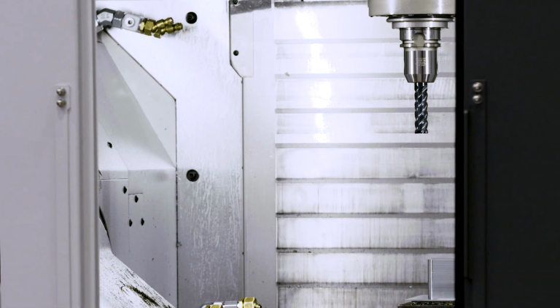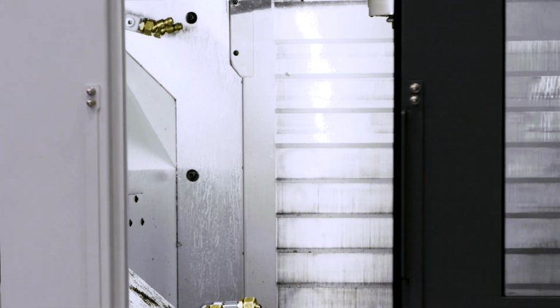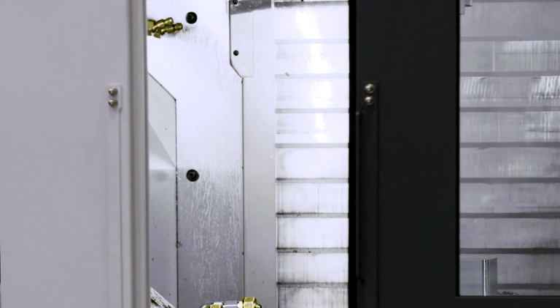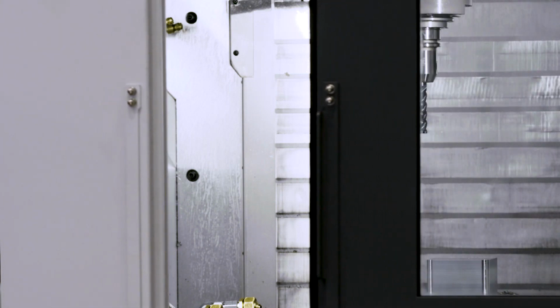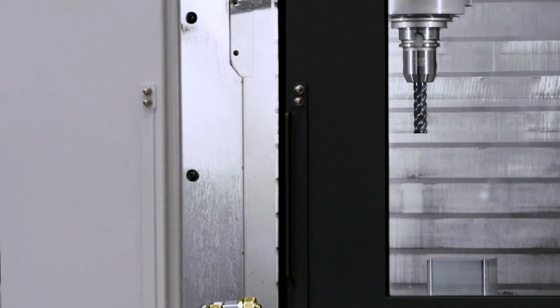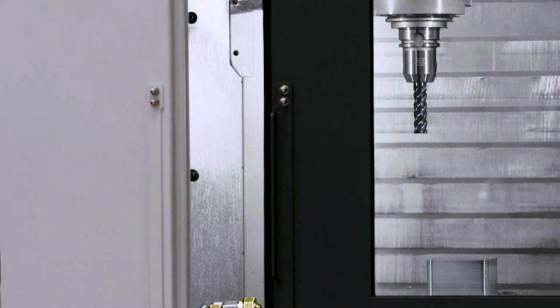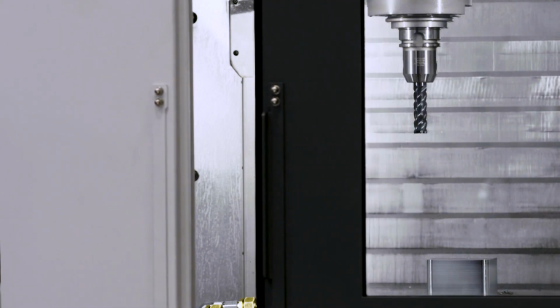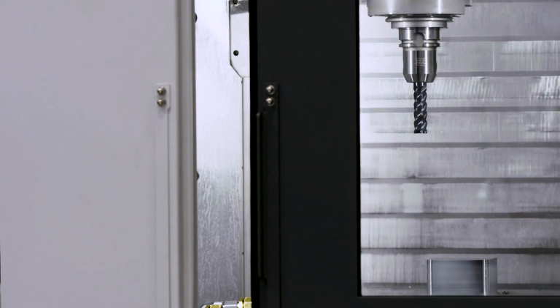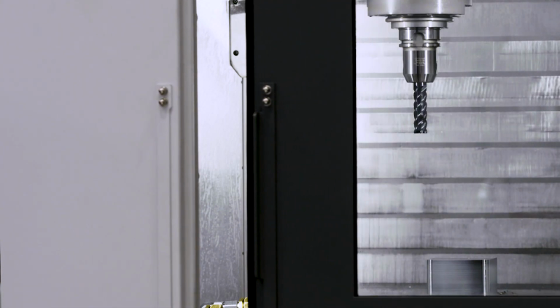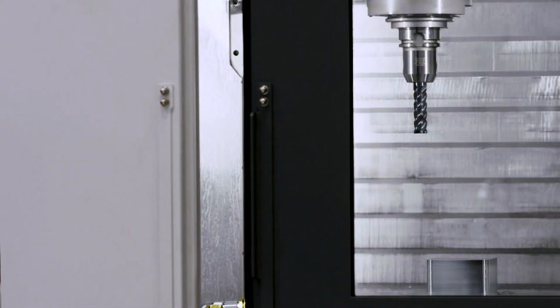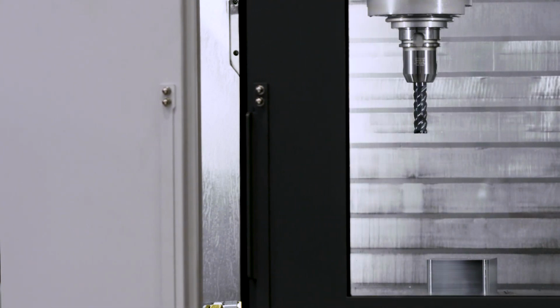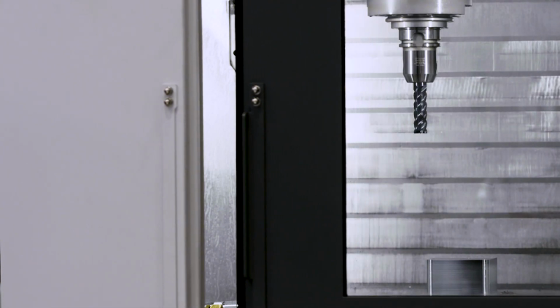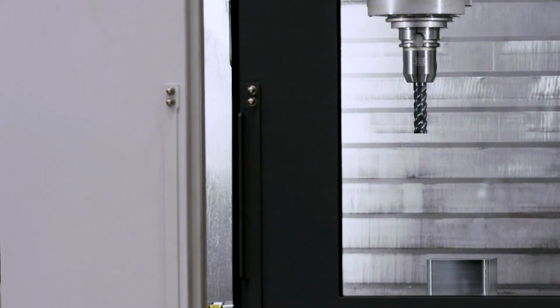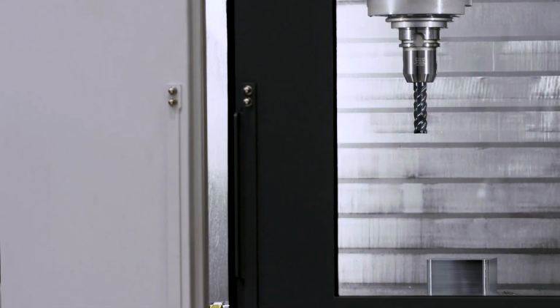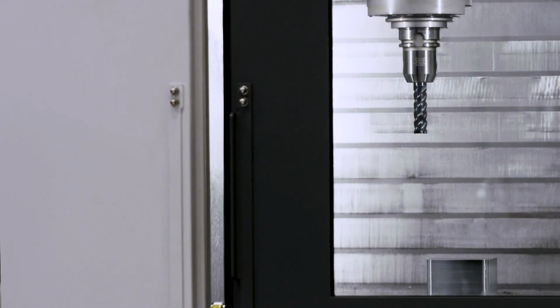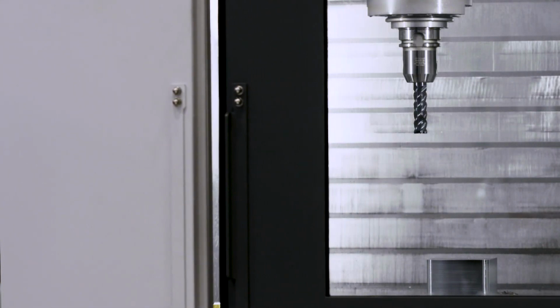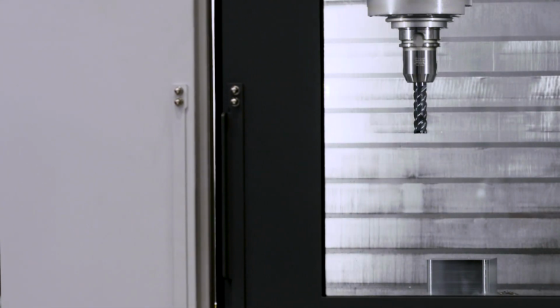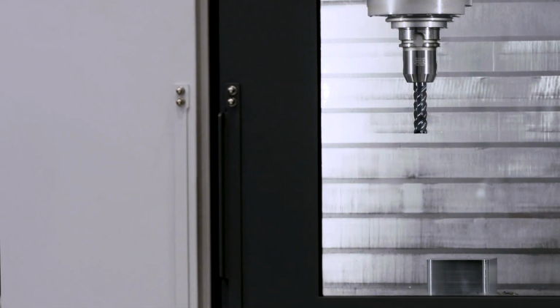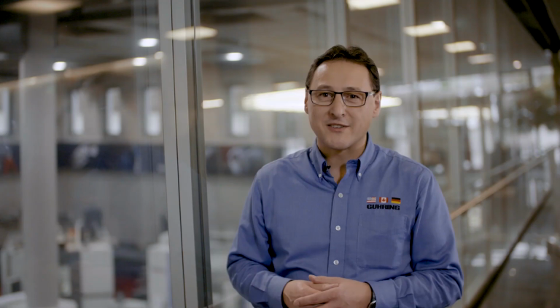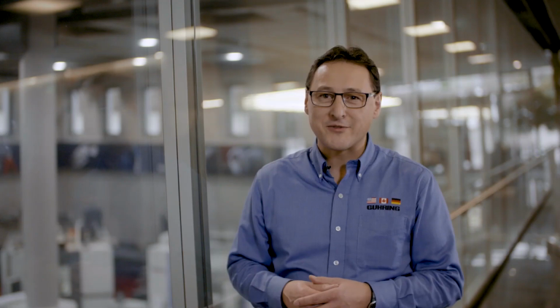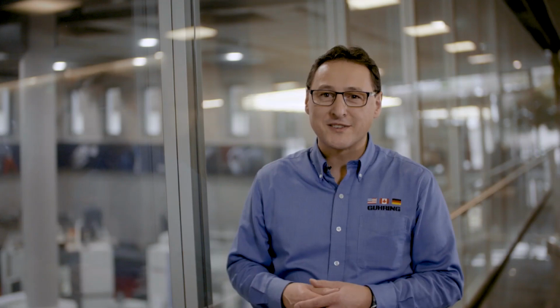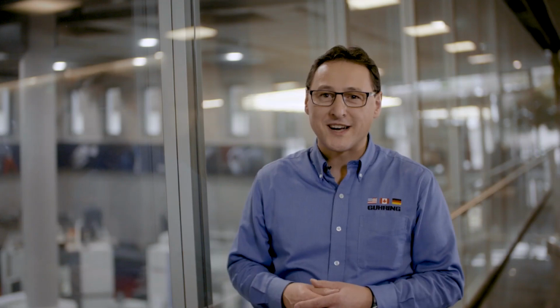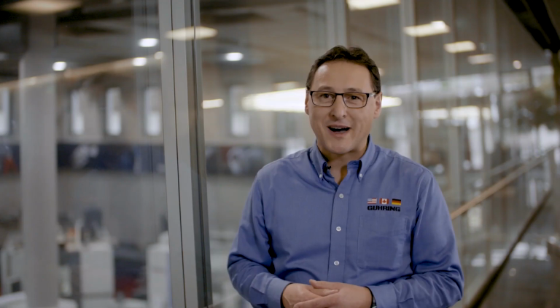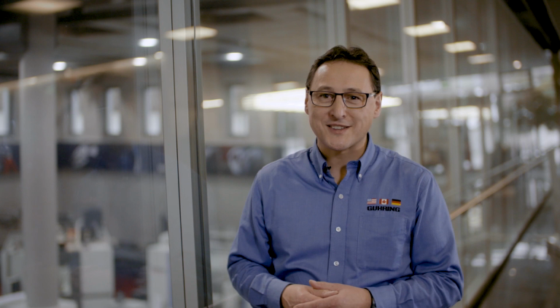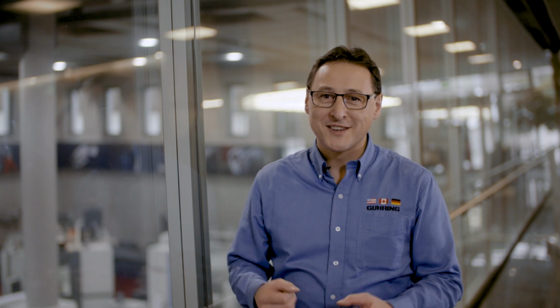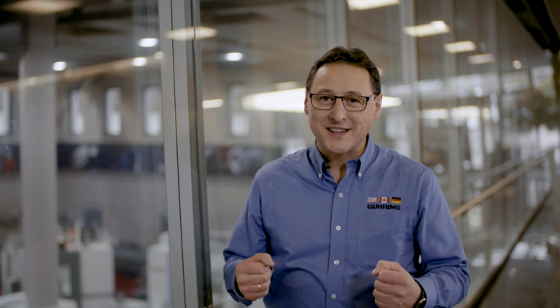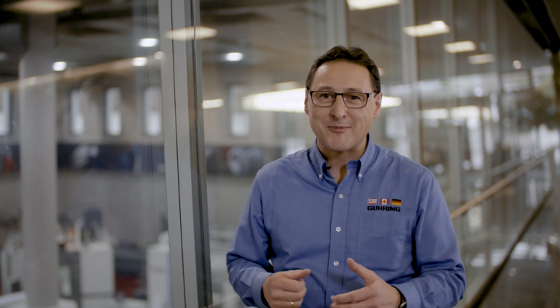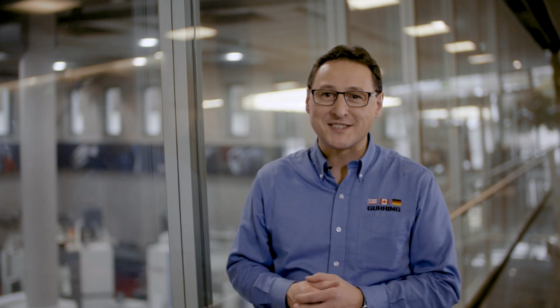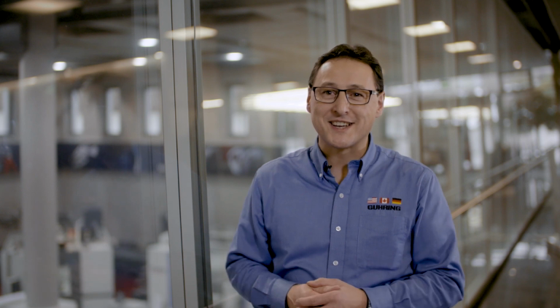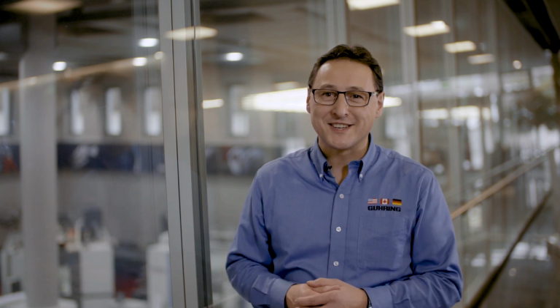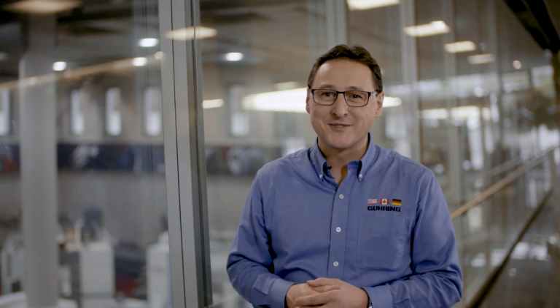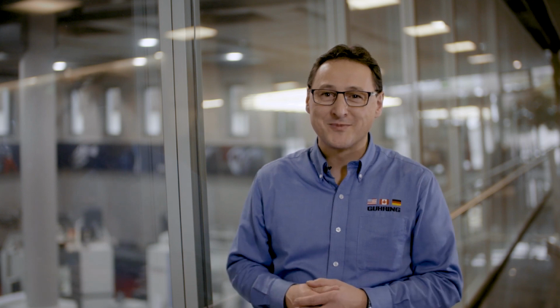I have never seen anything like the metal removal rates we've achieved here today. With this ace up your sleeve, you can really win big.